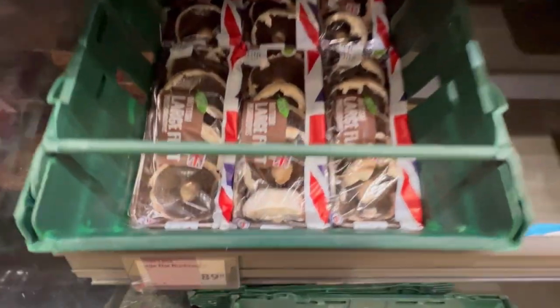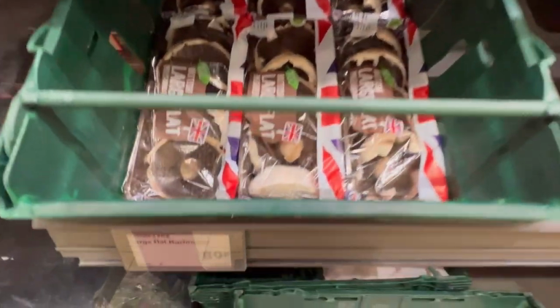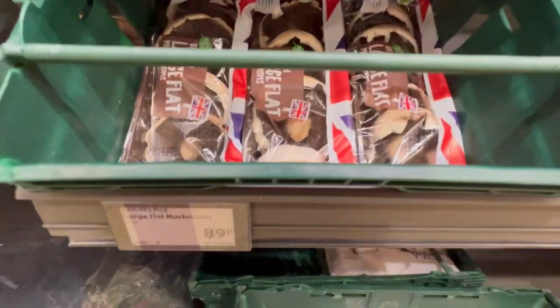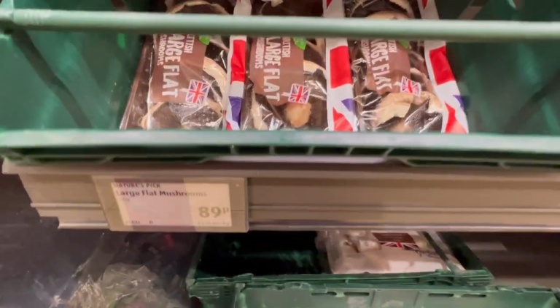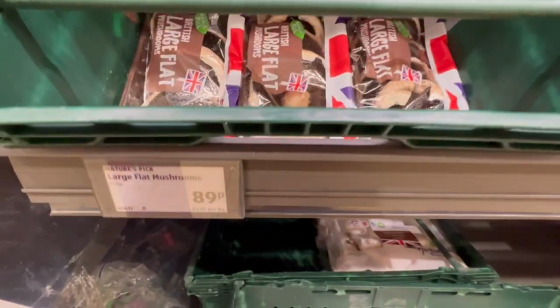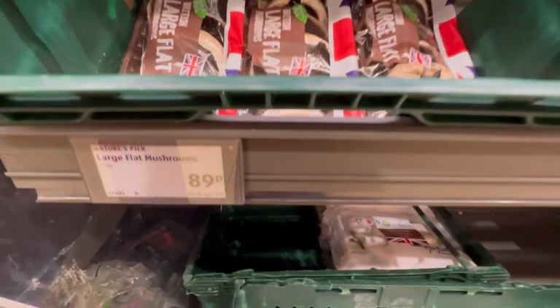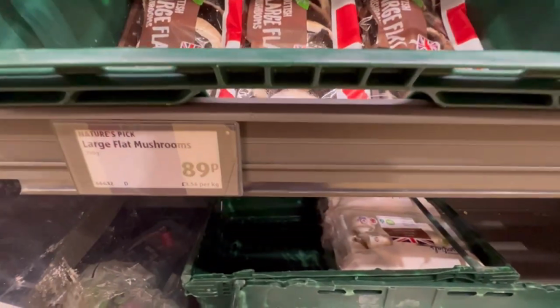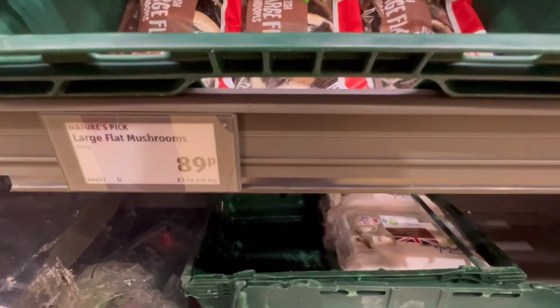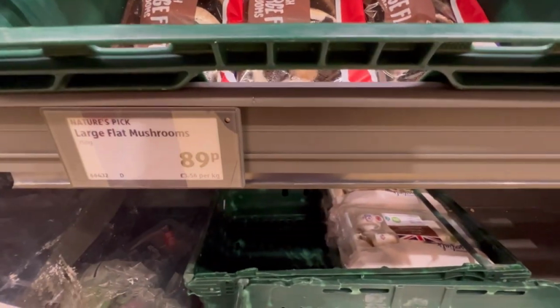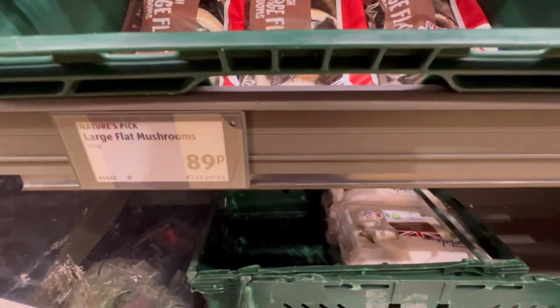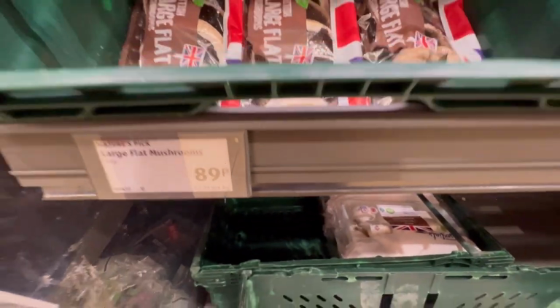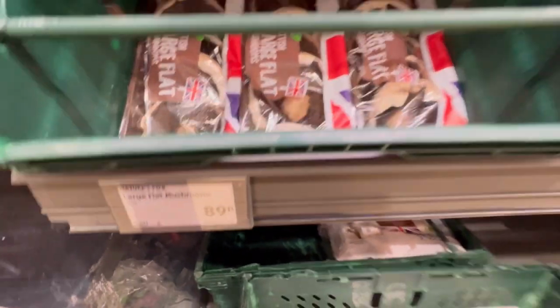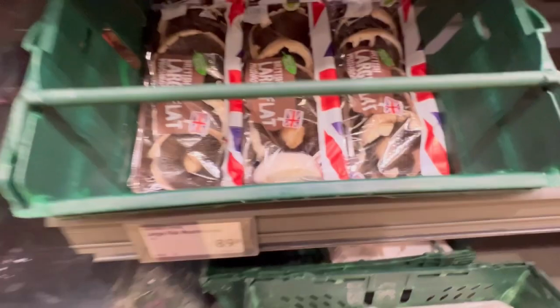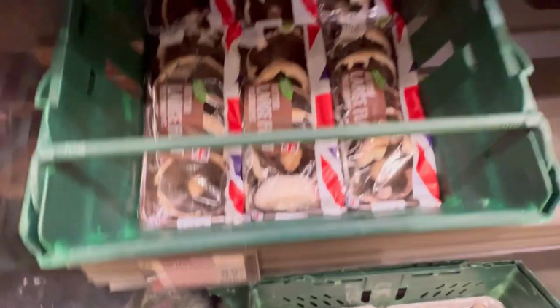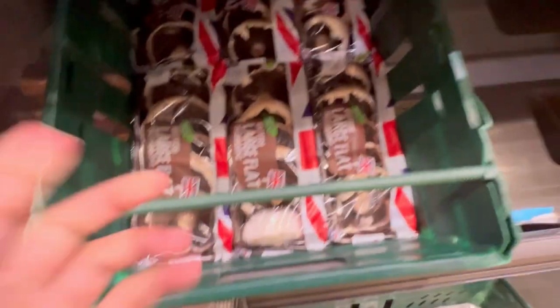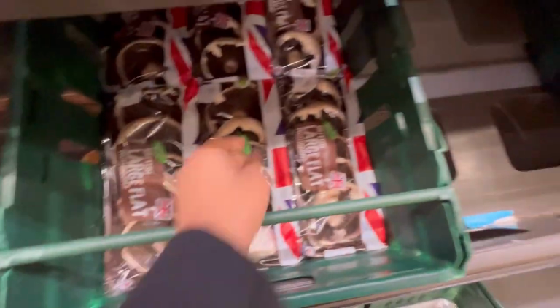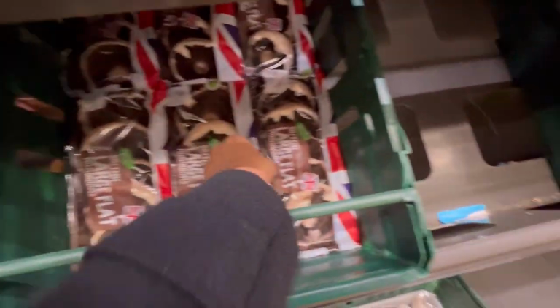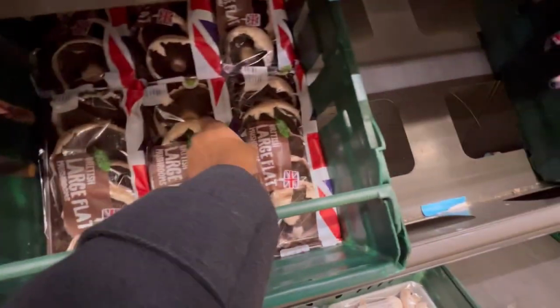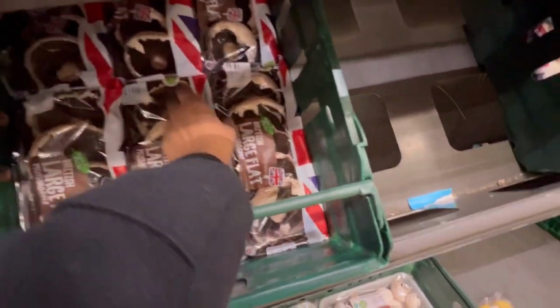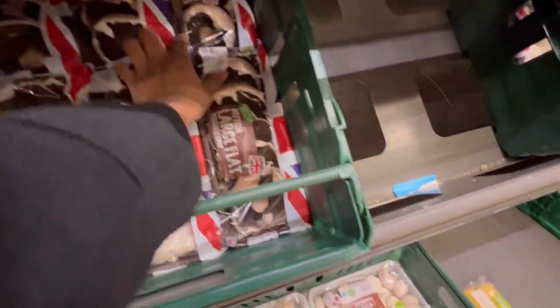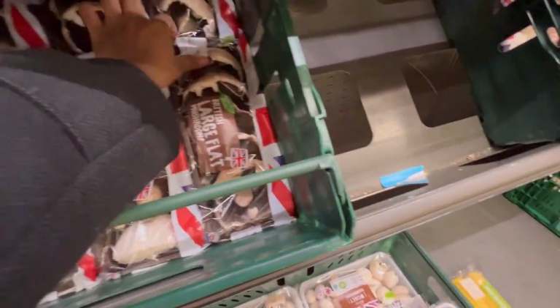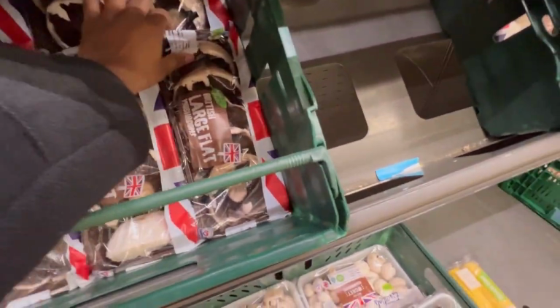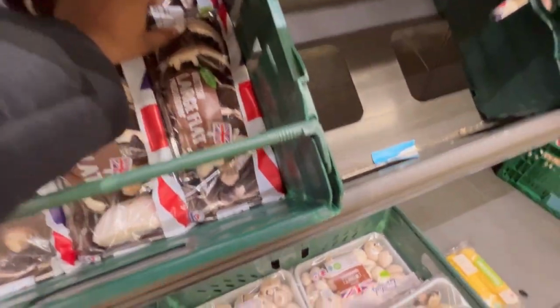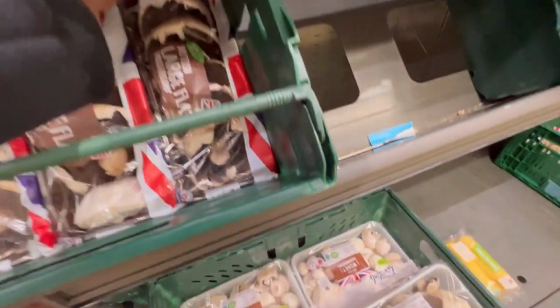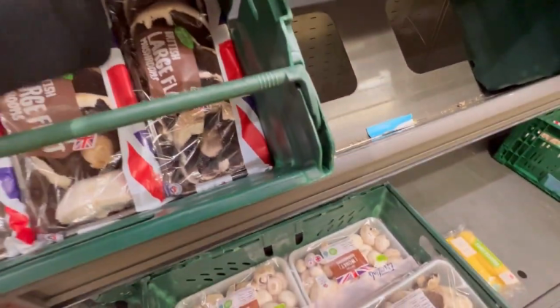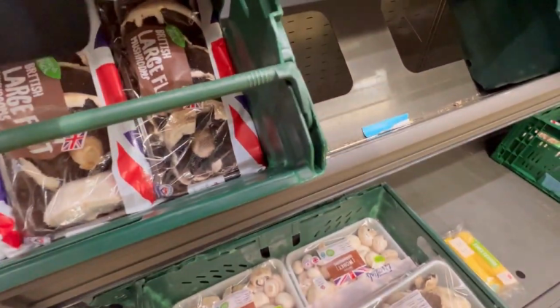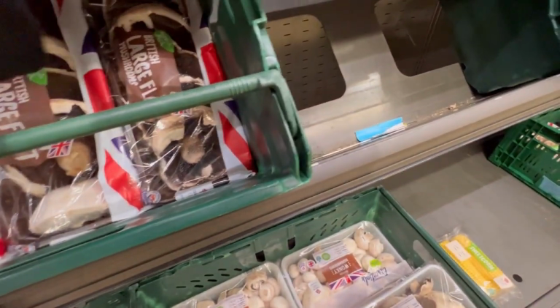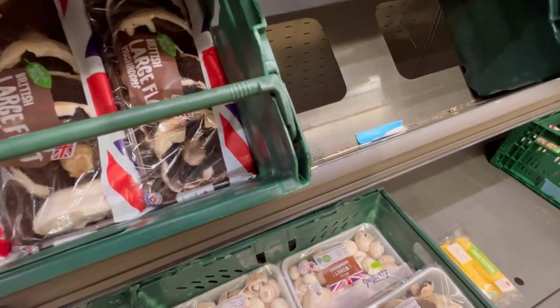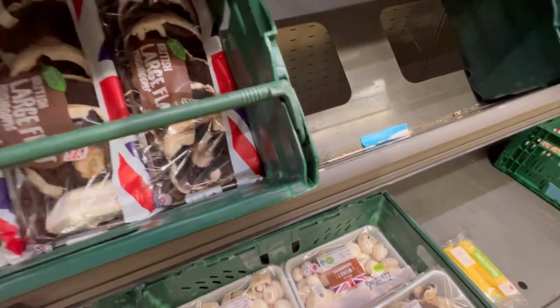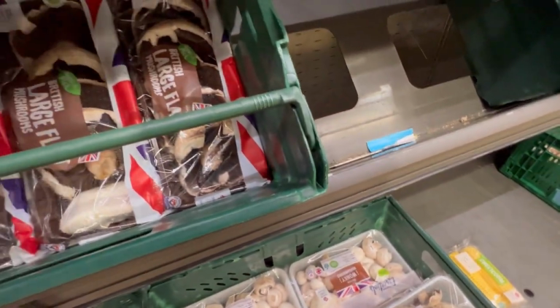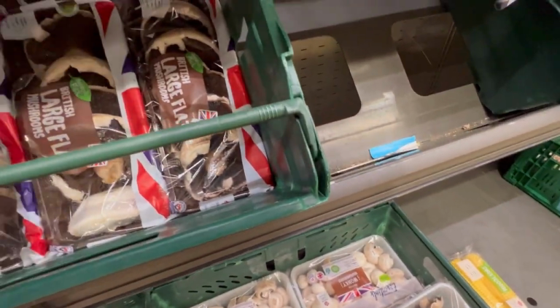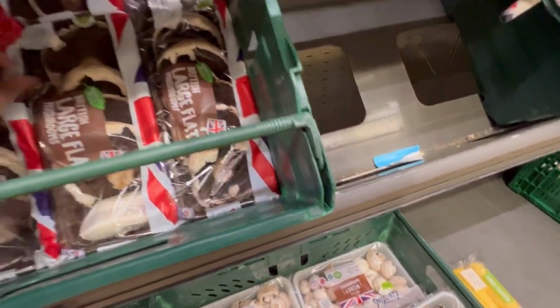You get all kinds of mushrooms here as well.